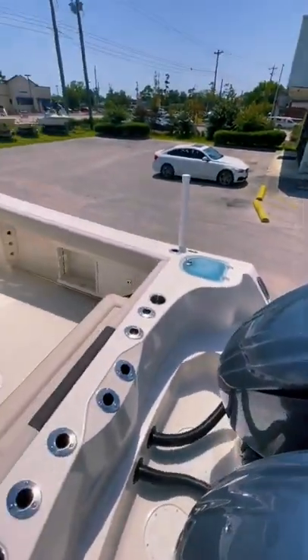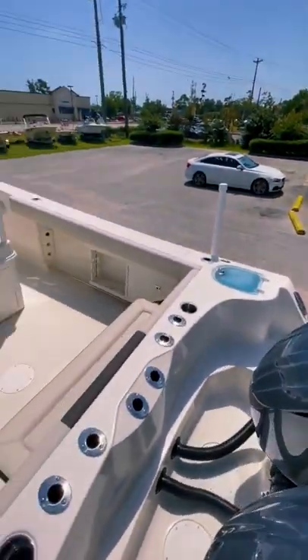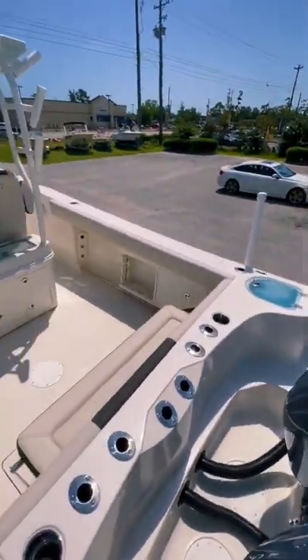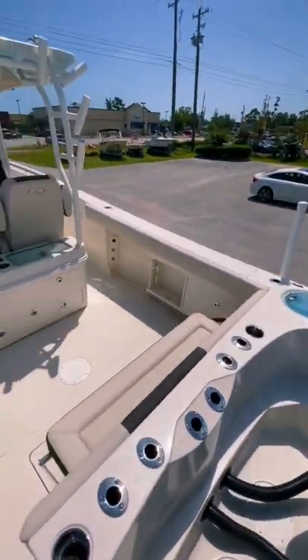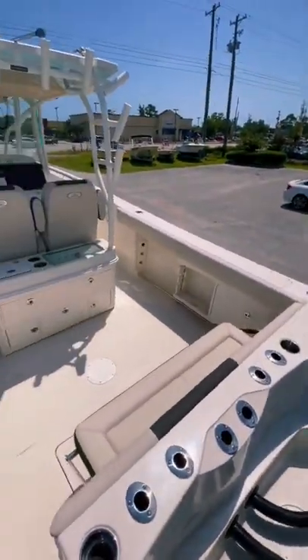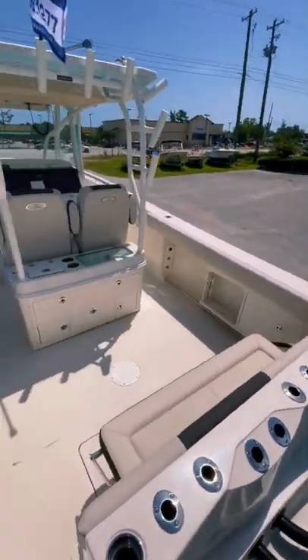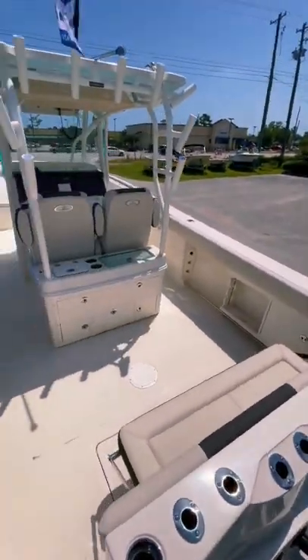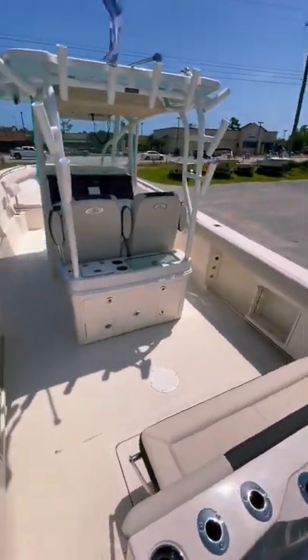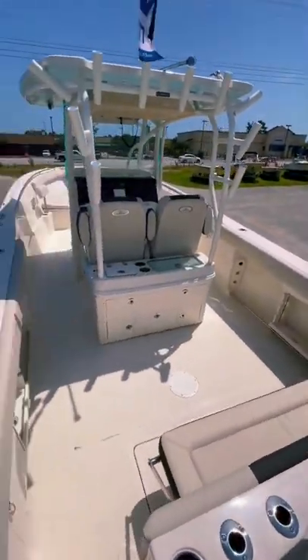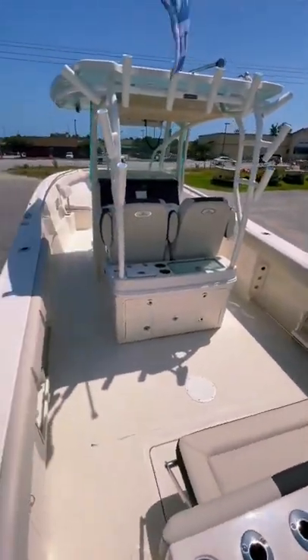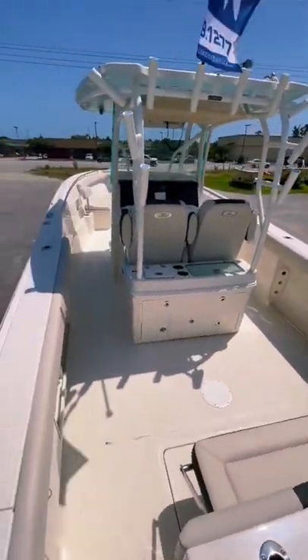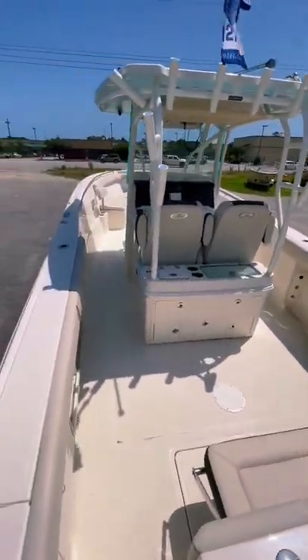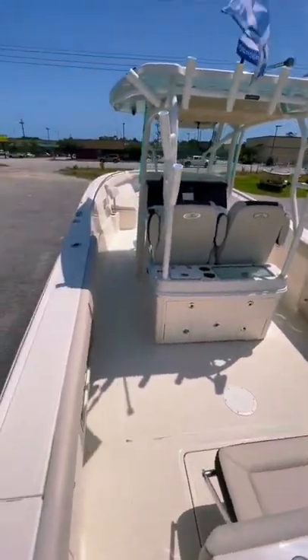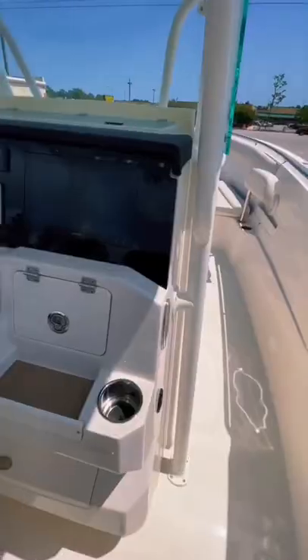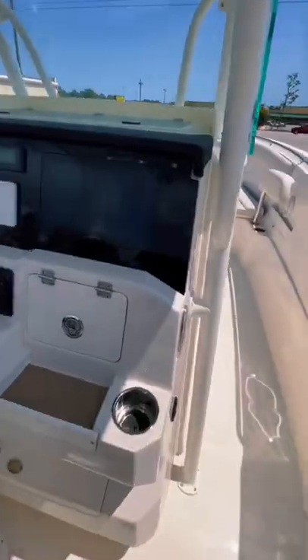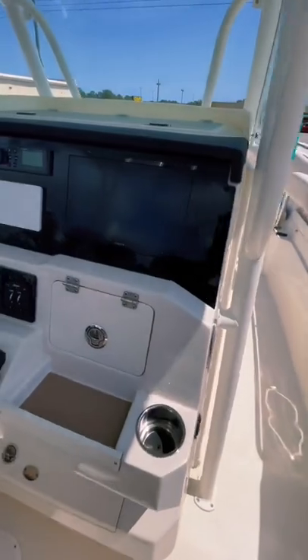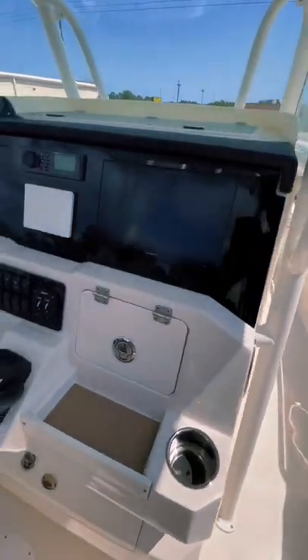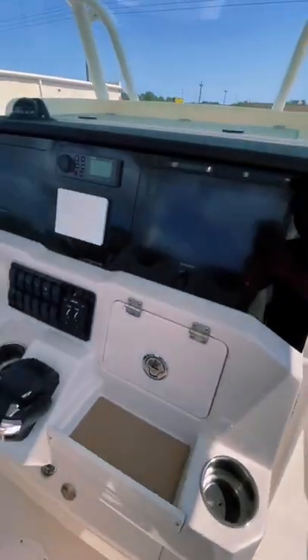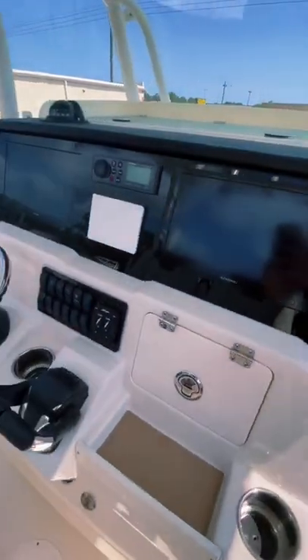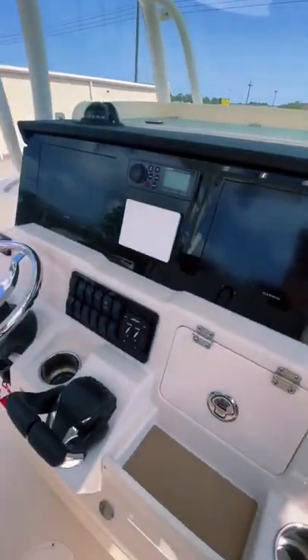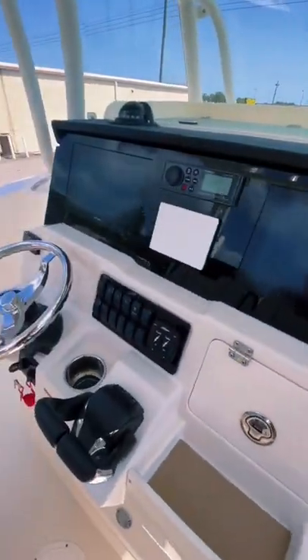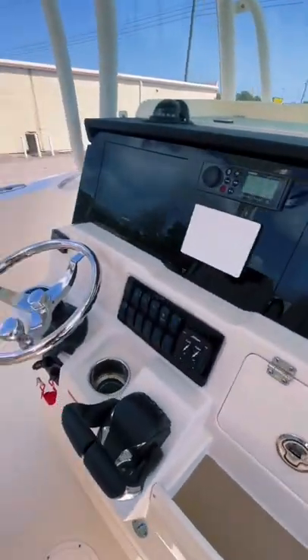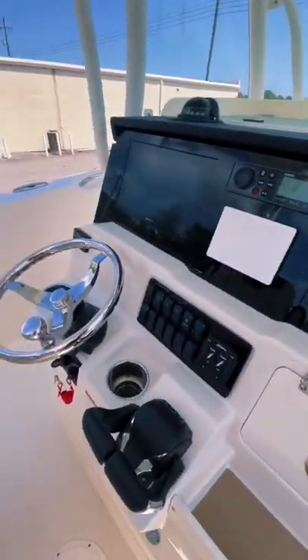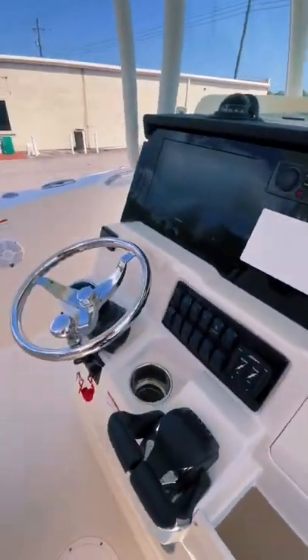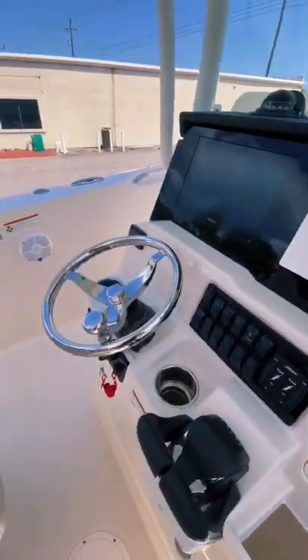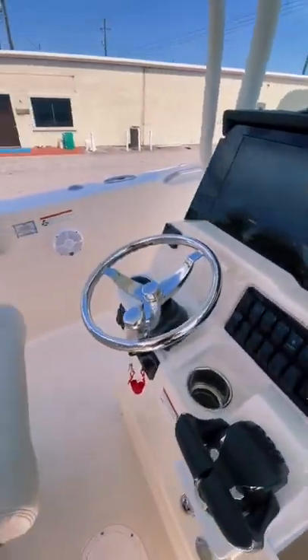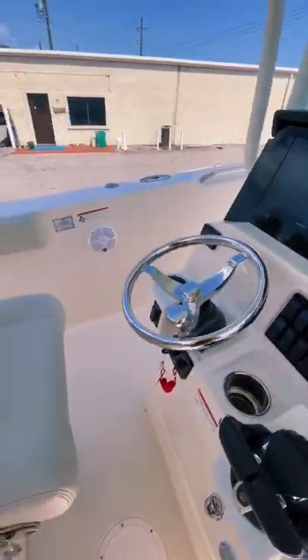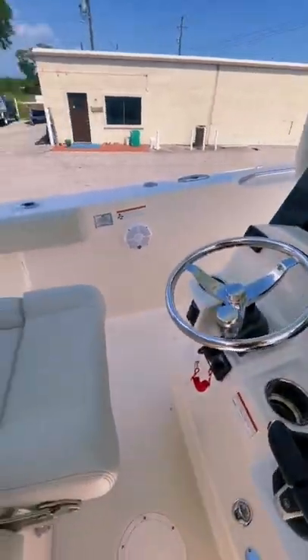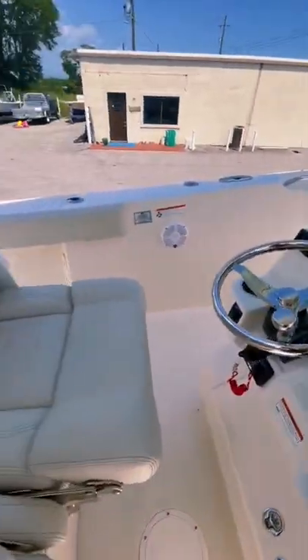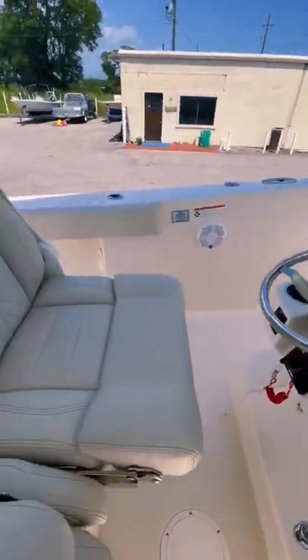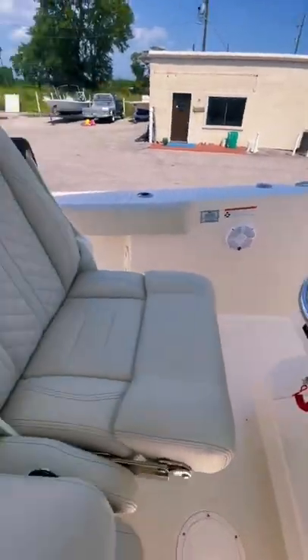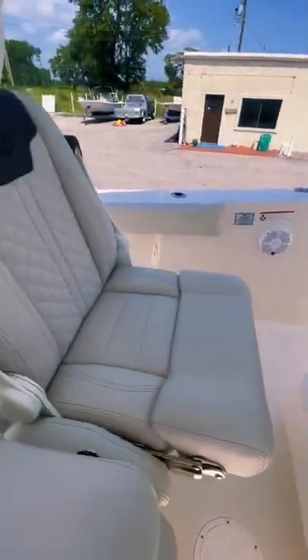This boat was built to fish. It has two live wells, three fish boxes, and rod holders all over the place.